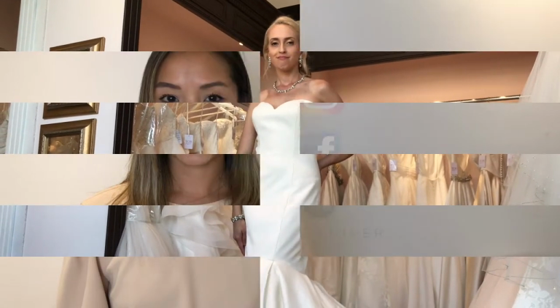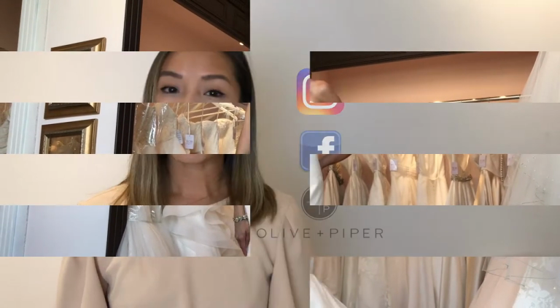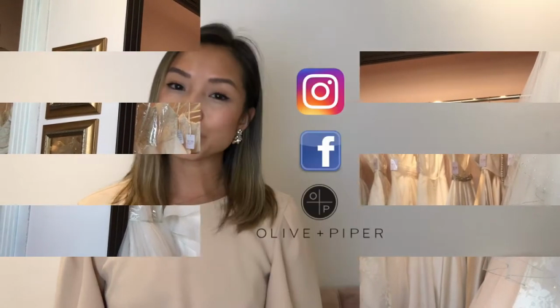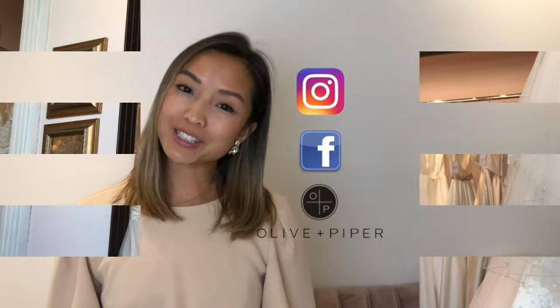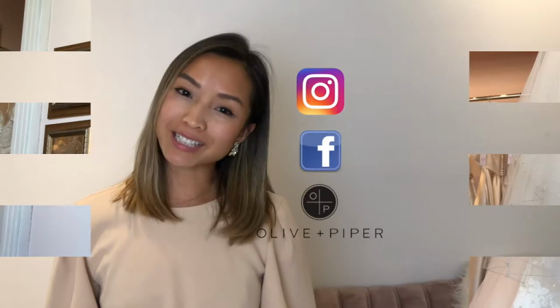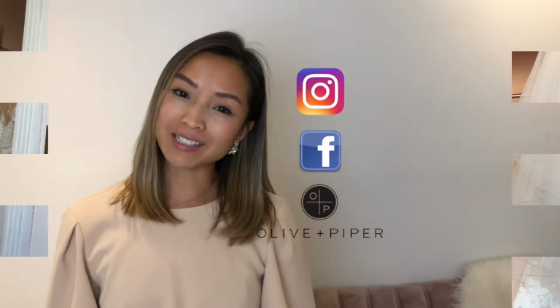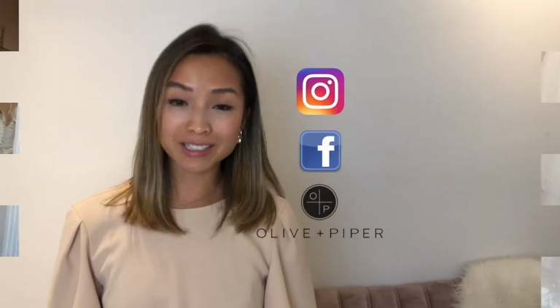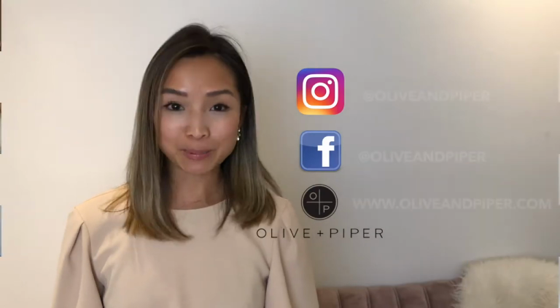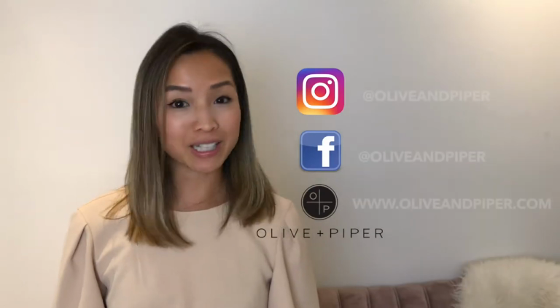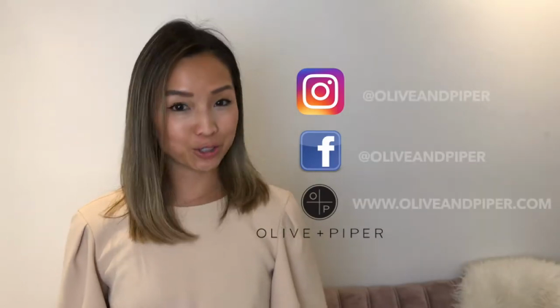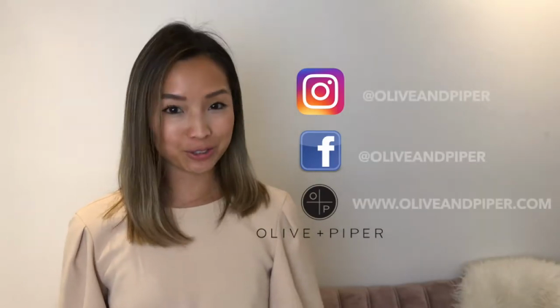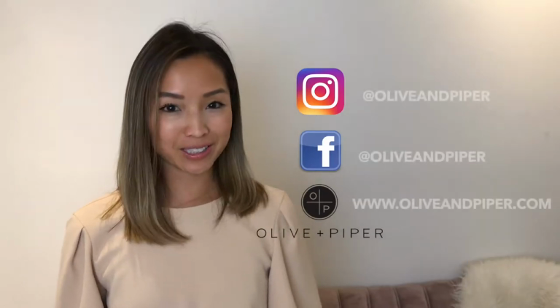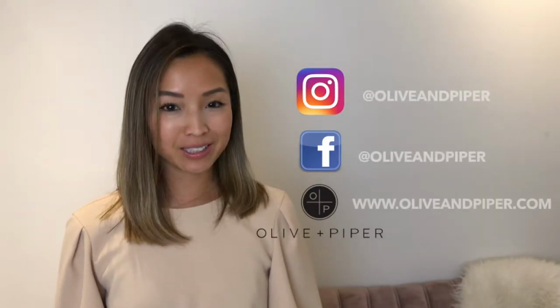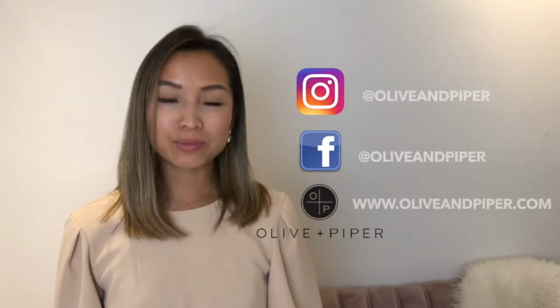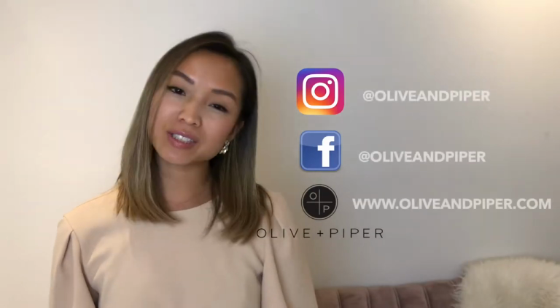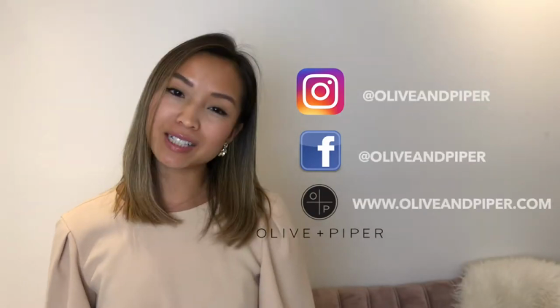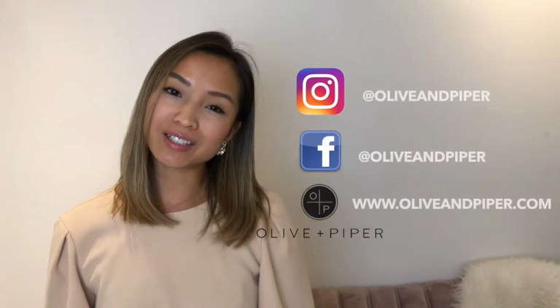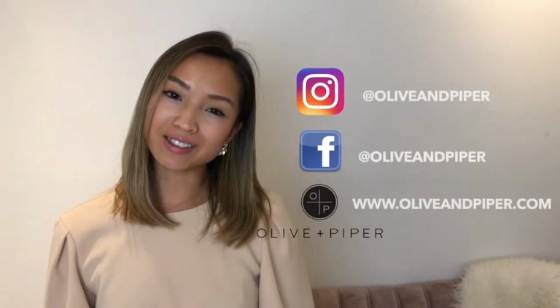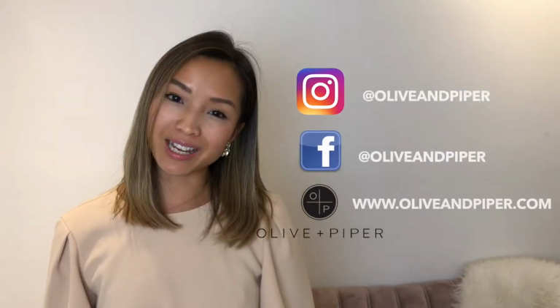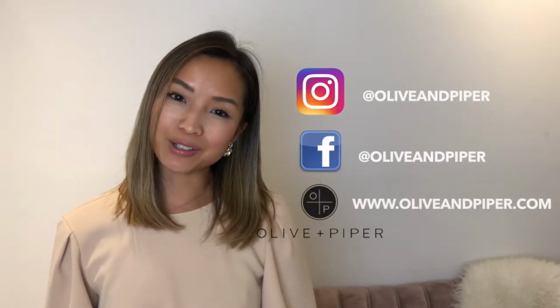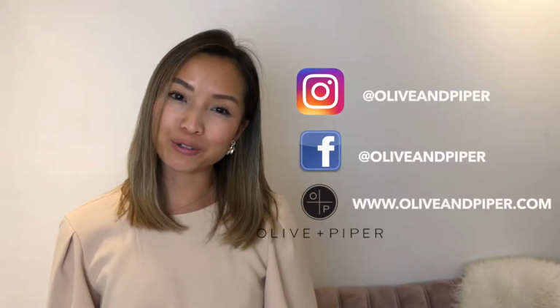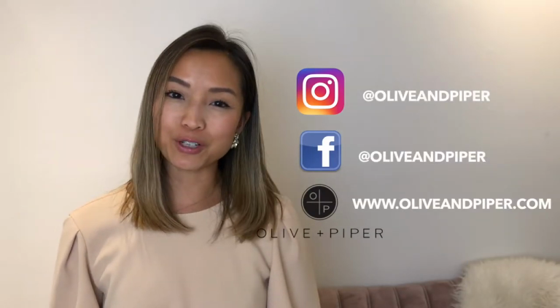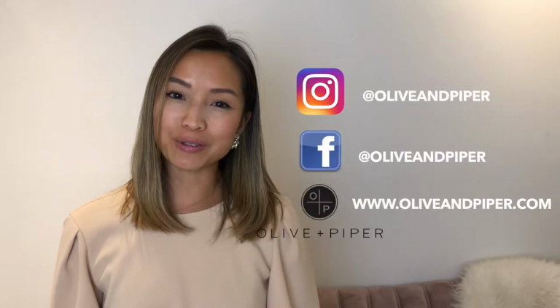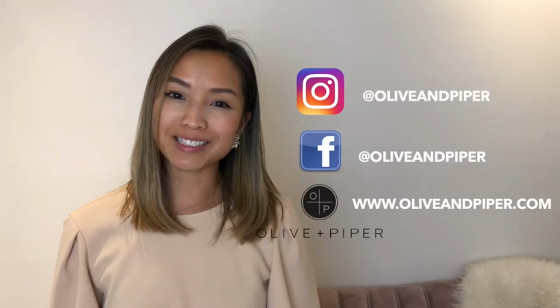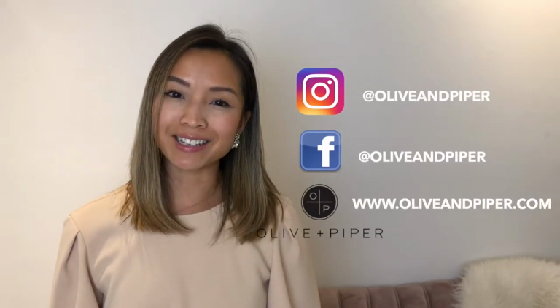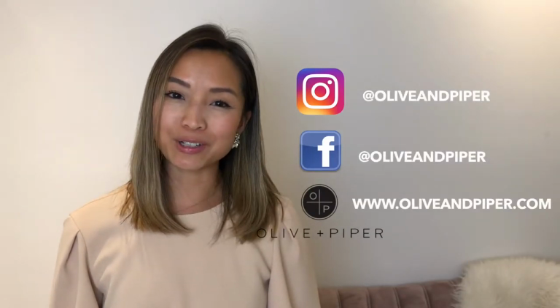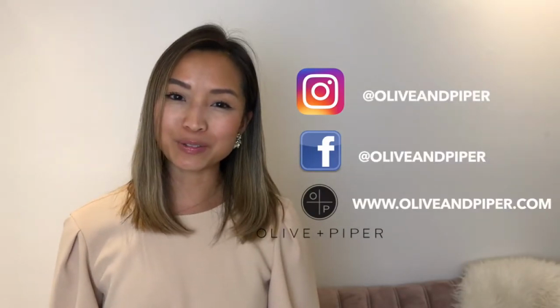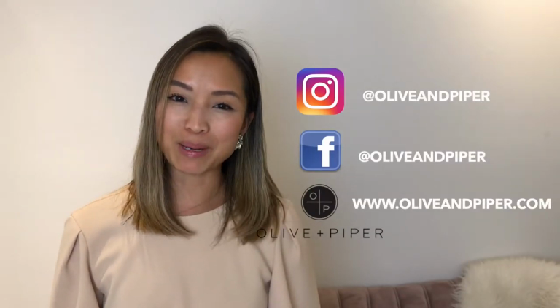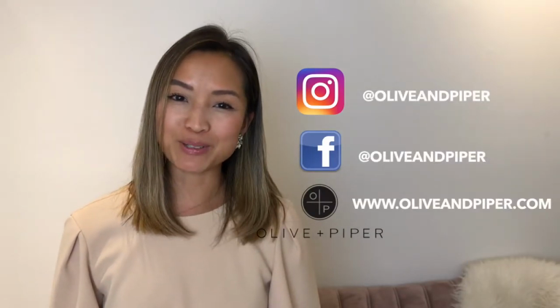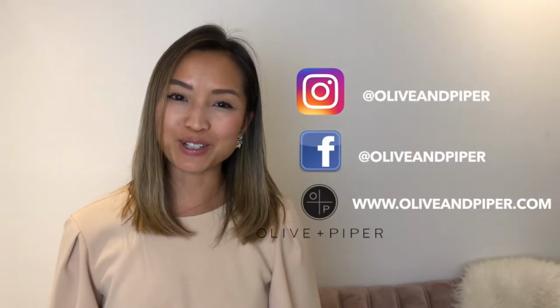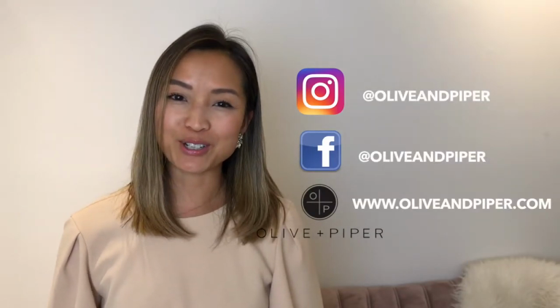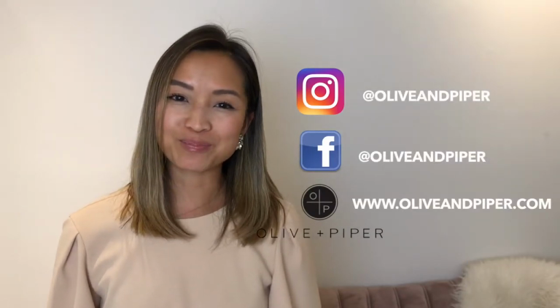For more styling tips and jewelry, visit us online or follow us at oliveandpiper.com.